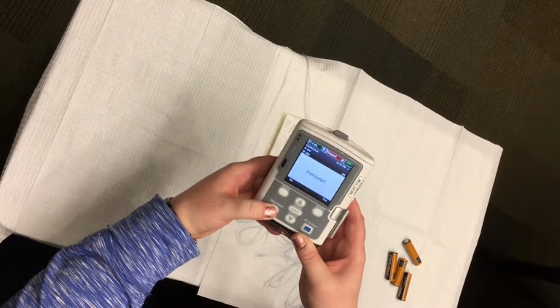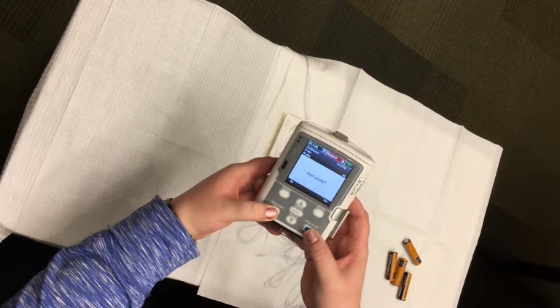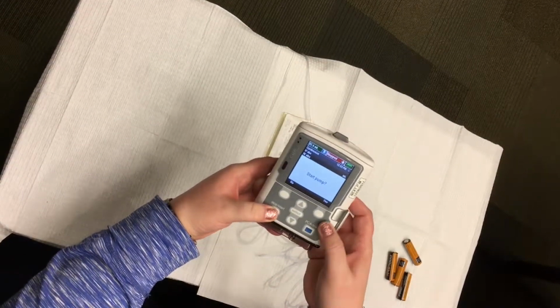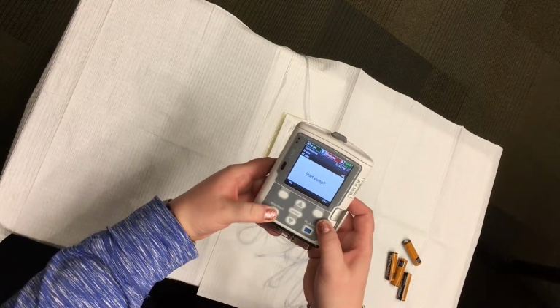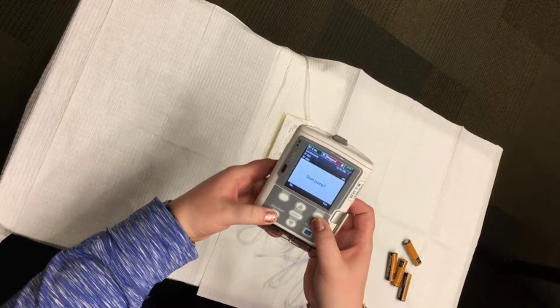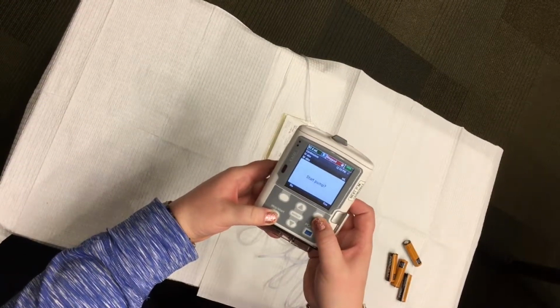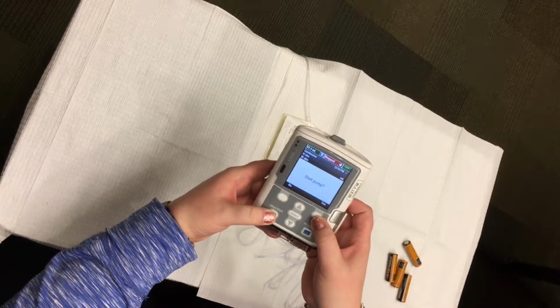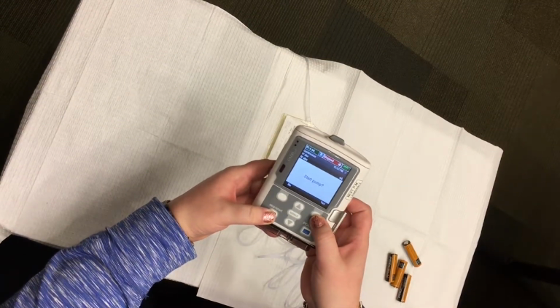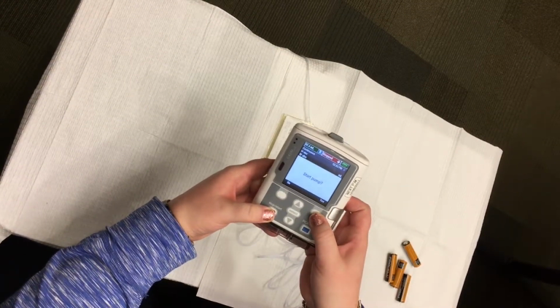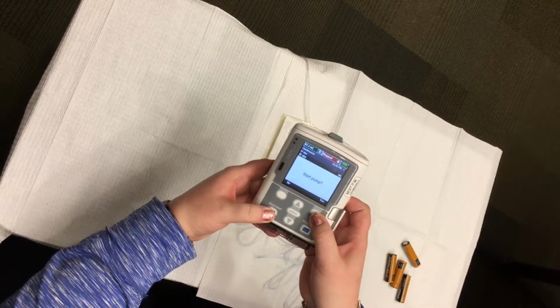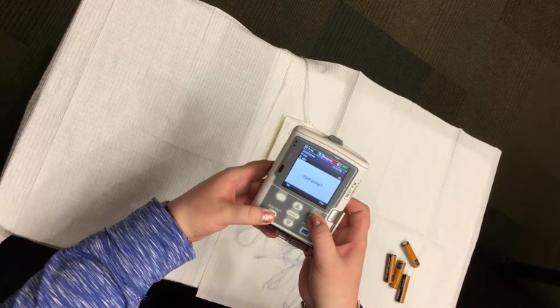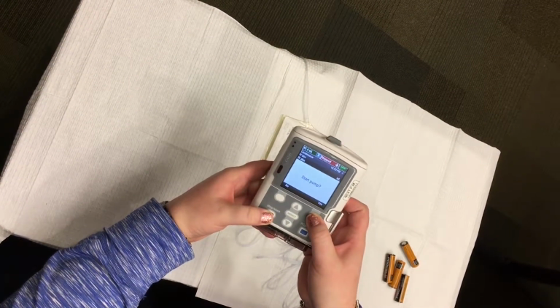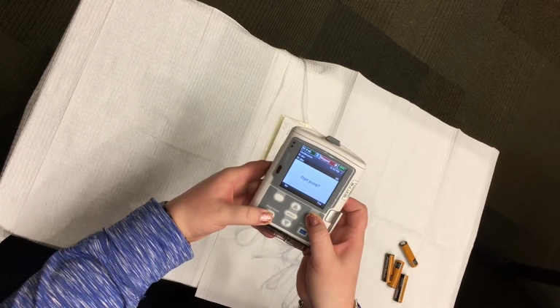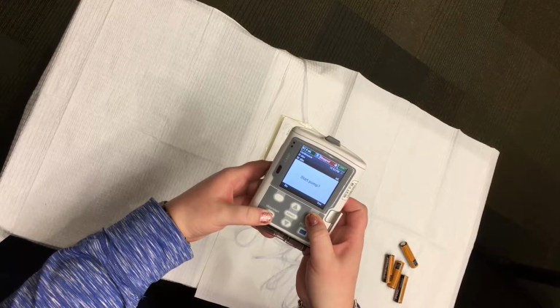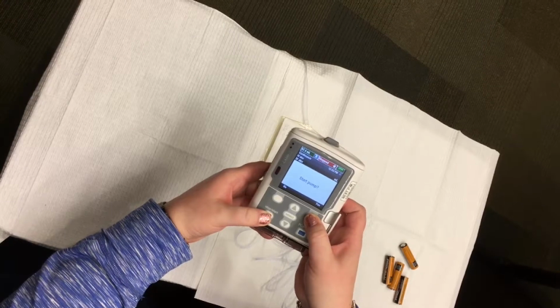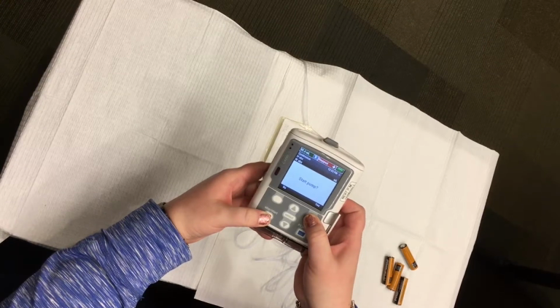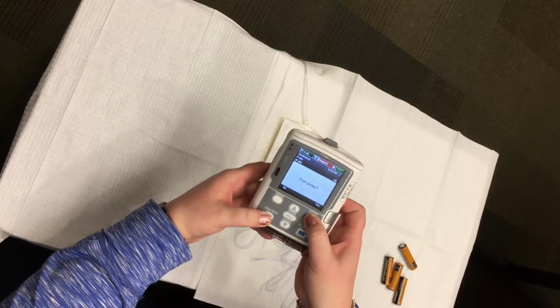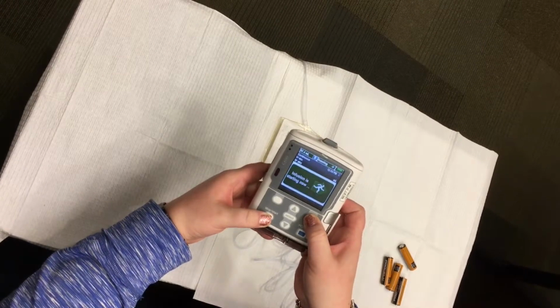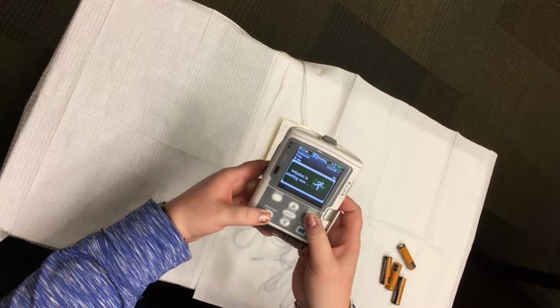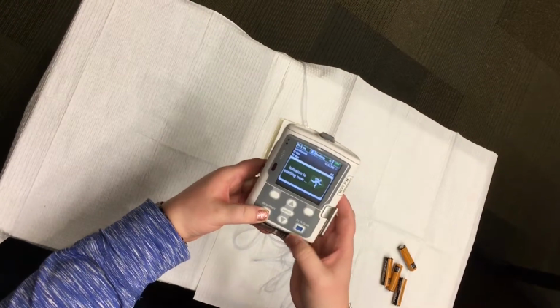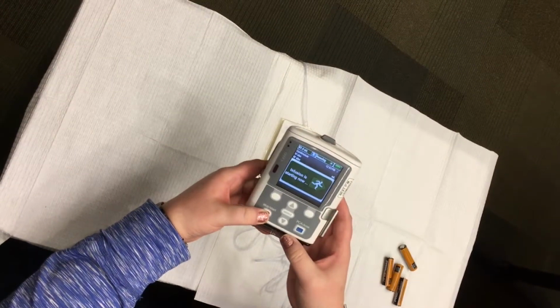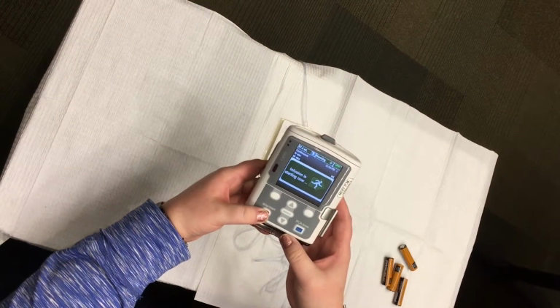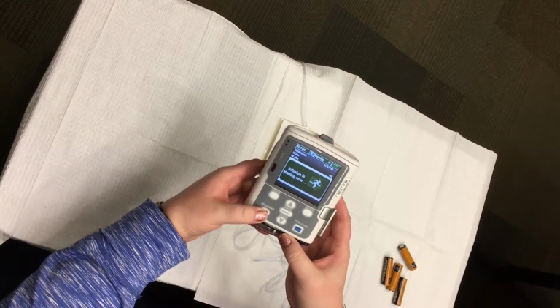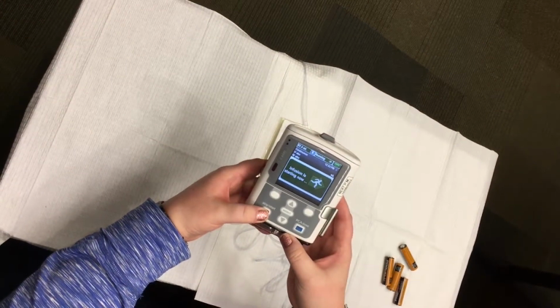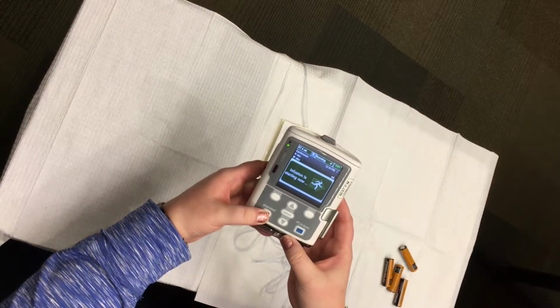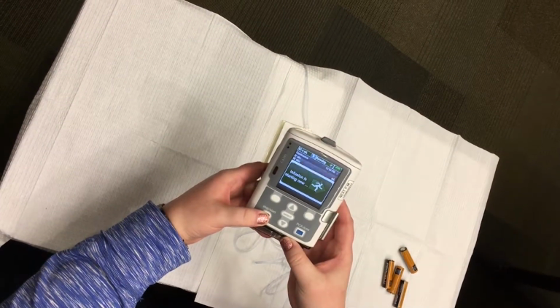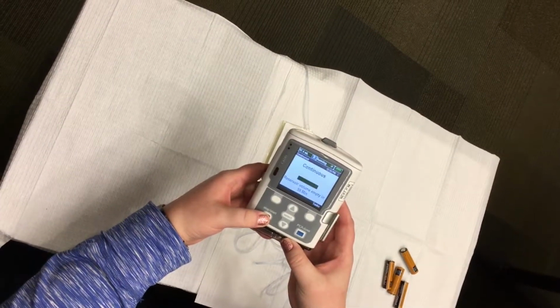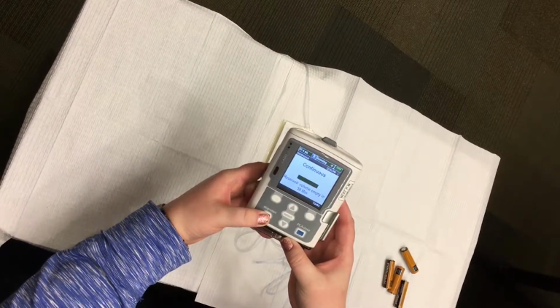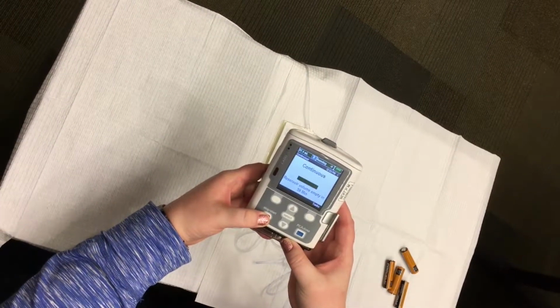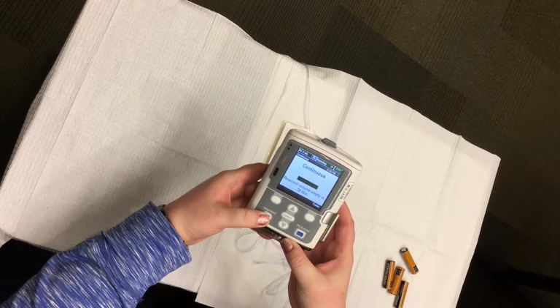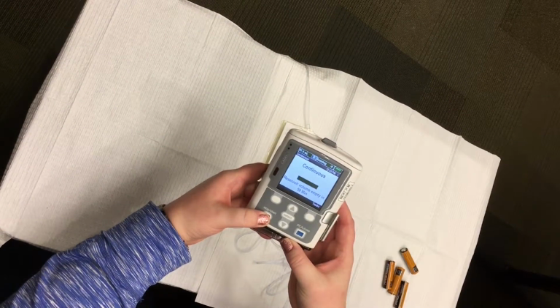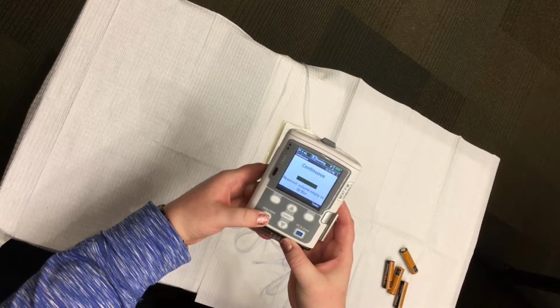When the display says 'start pump,' press the white button below yes. Your infusion will start from the point where it was interrupted.